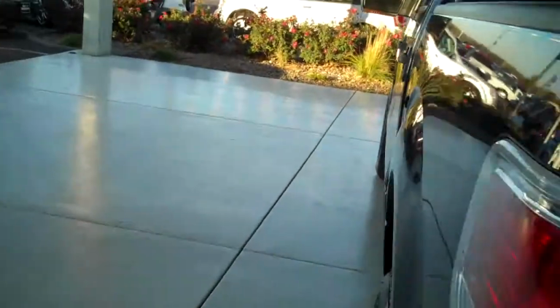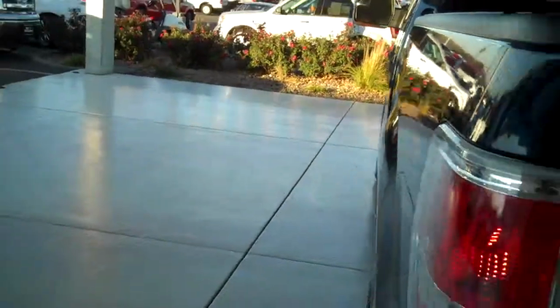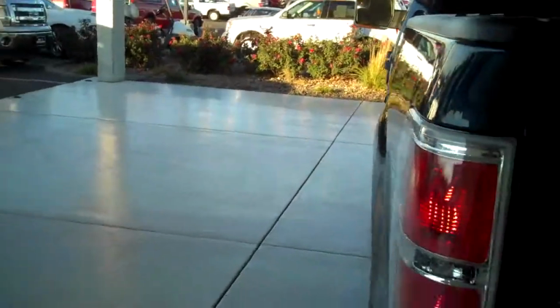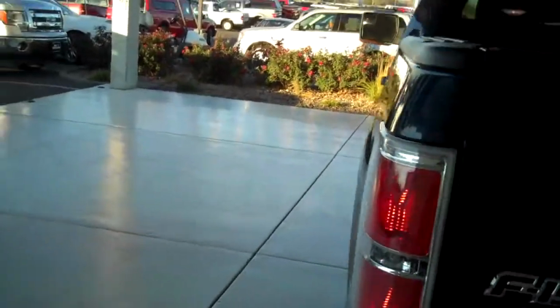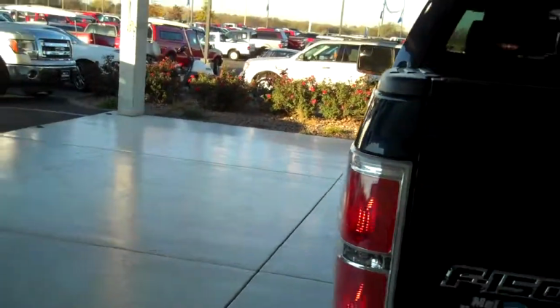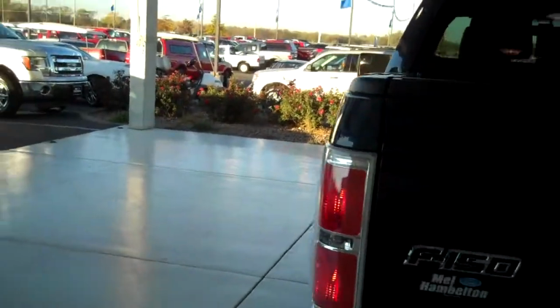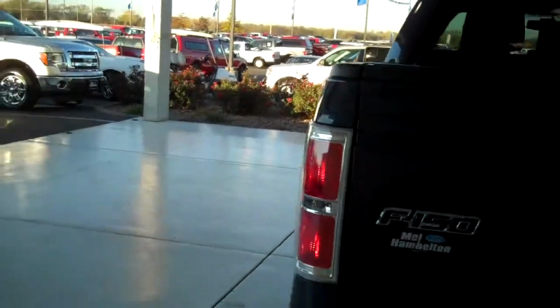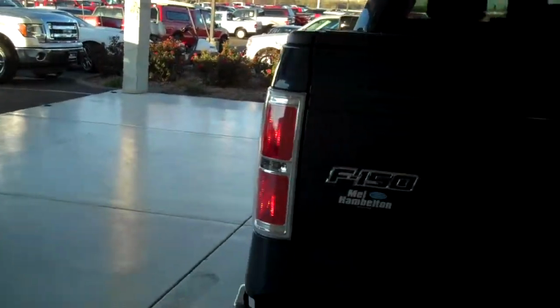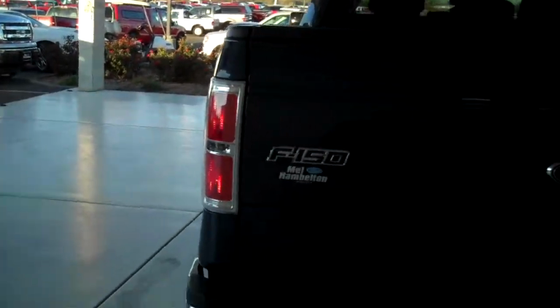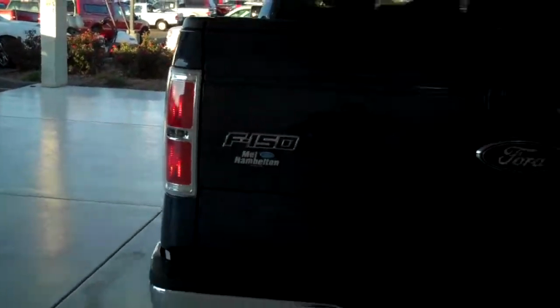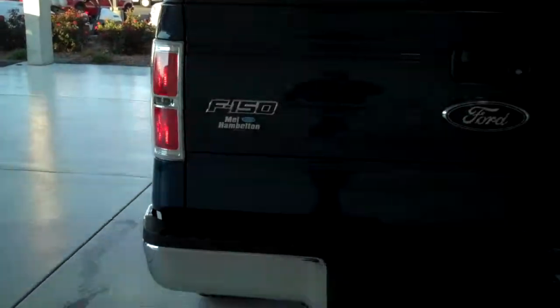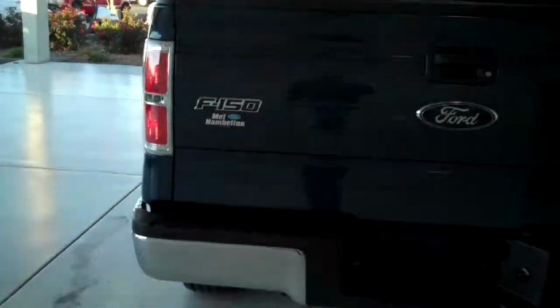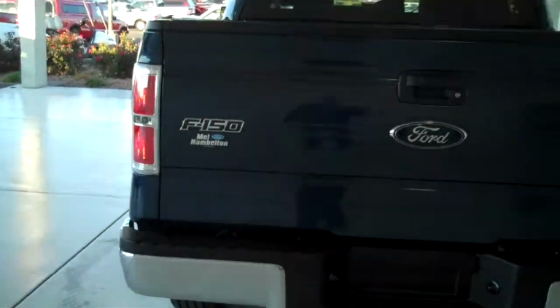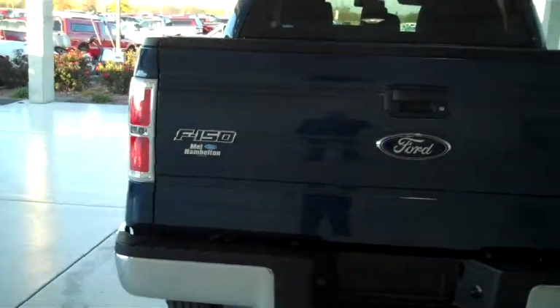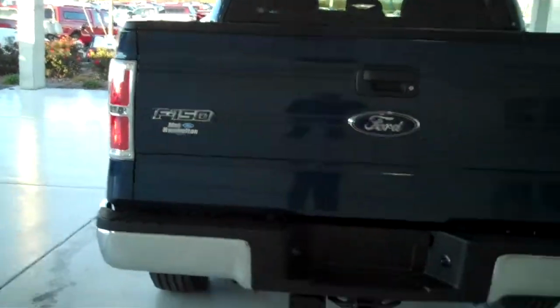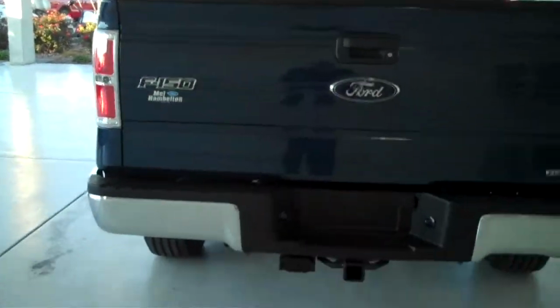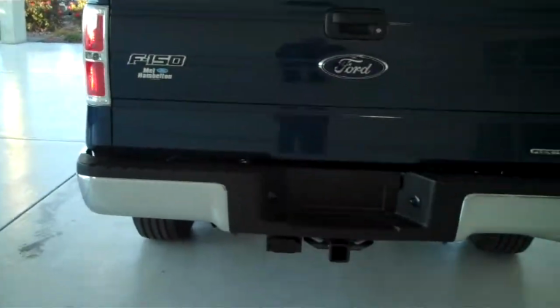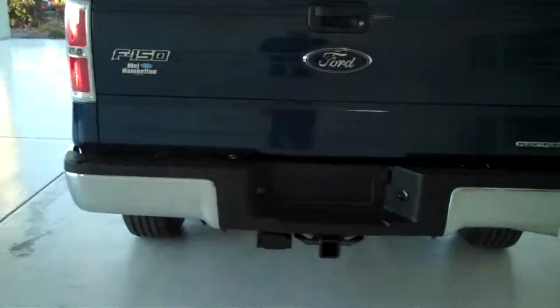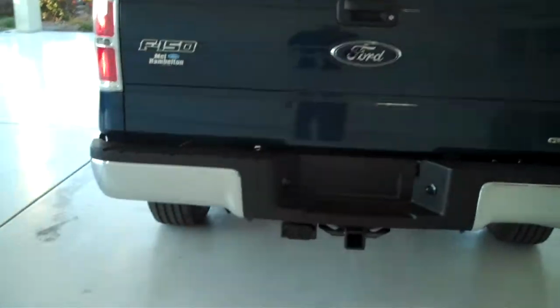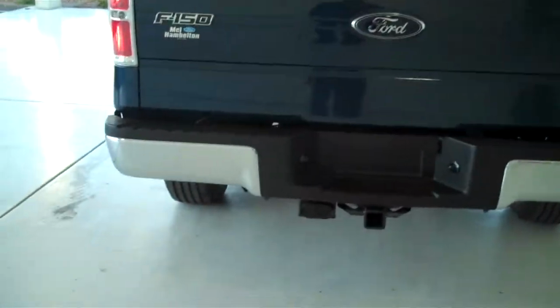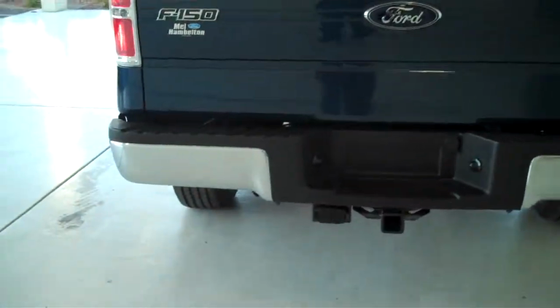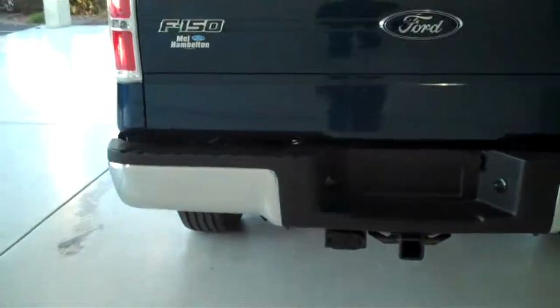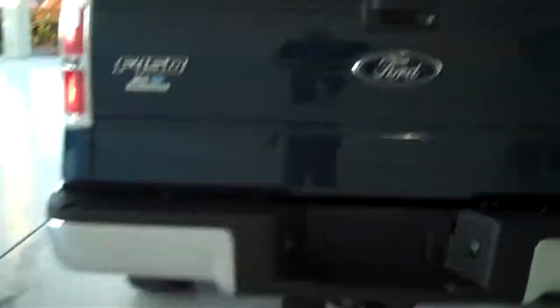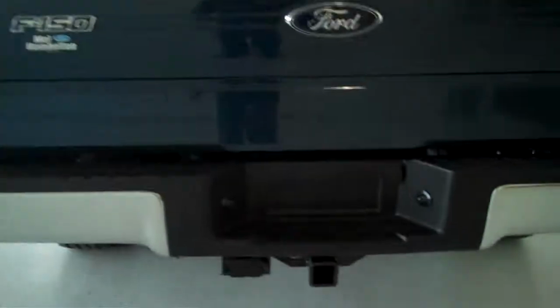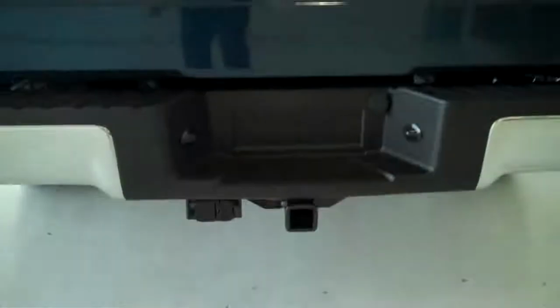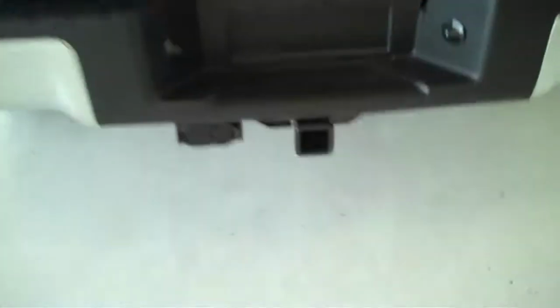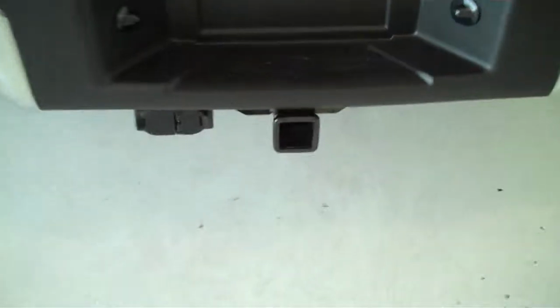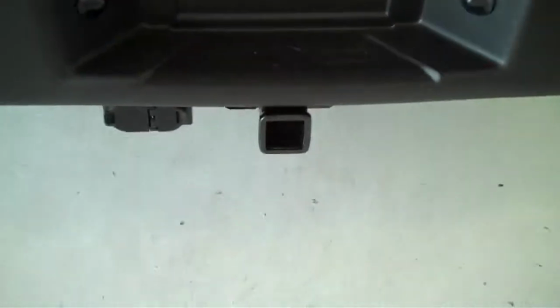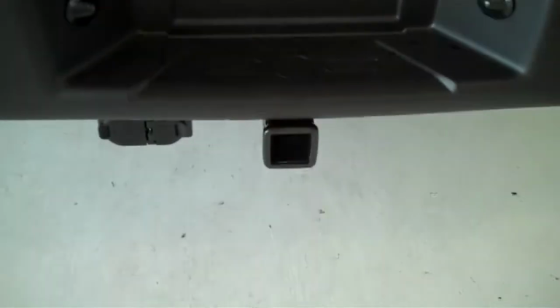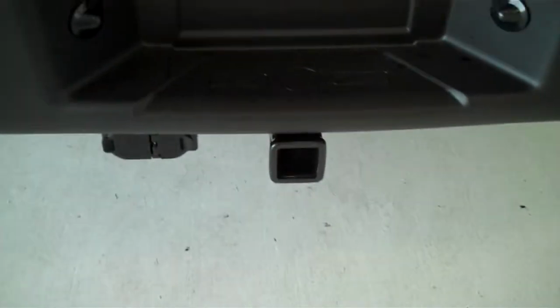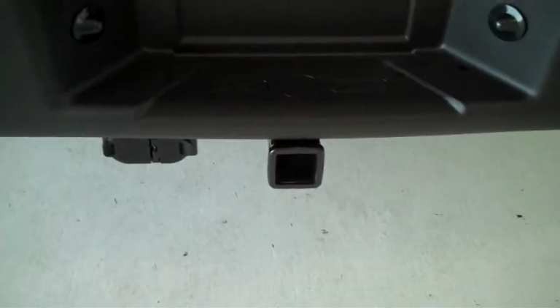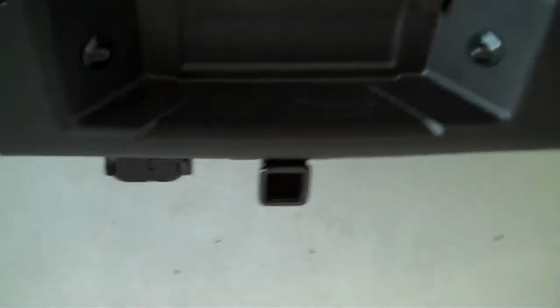This is a rear wheel drive, or two wheel drive vehicle. It's also got a trailer towing package.